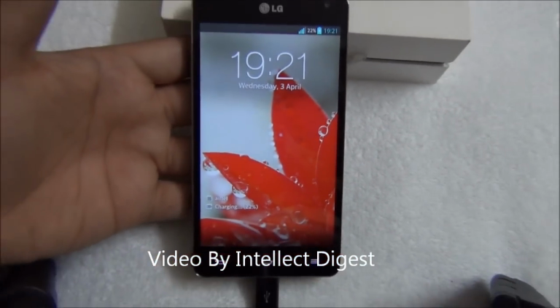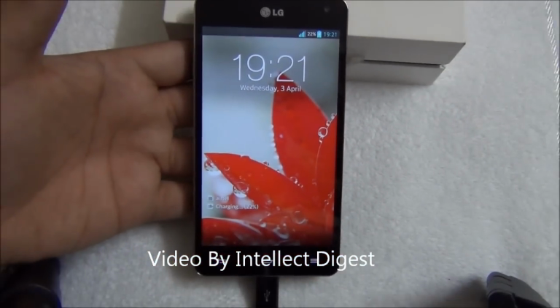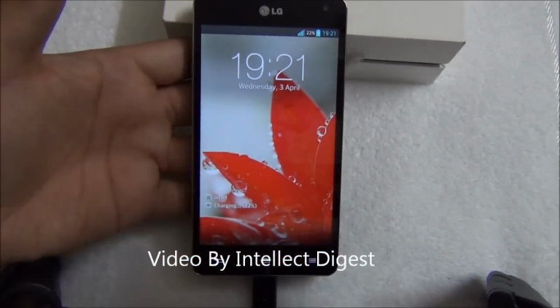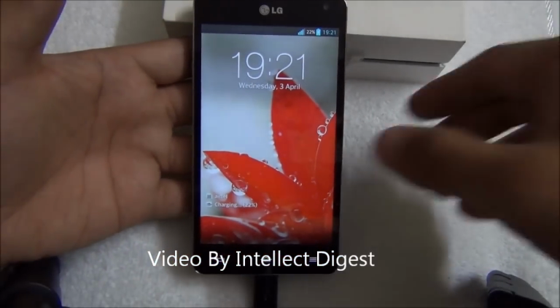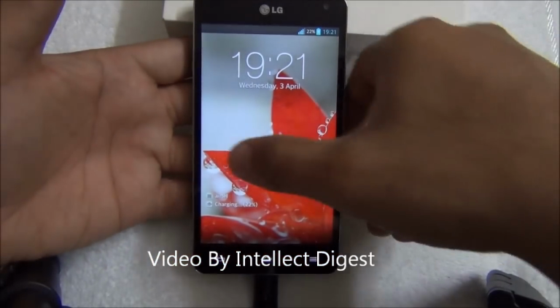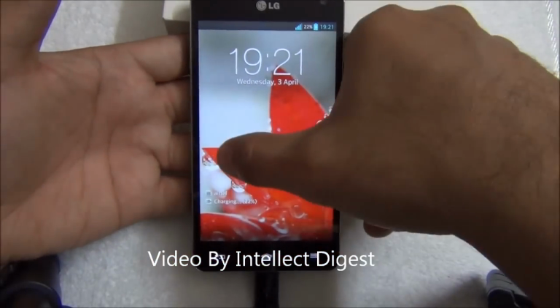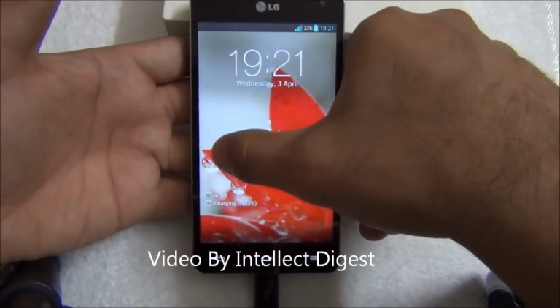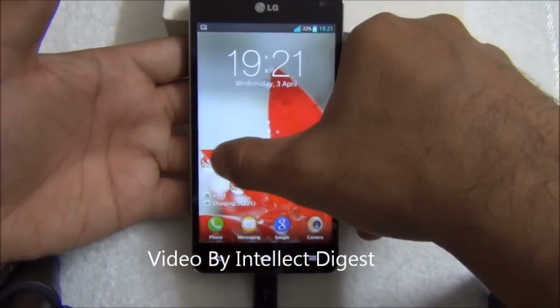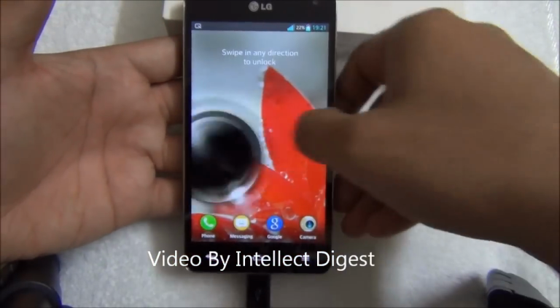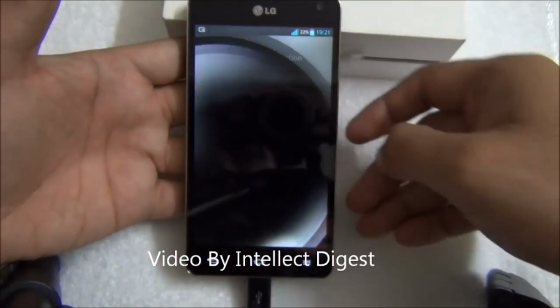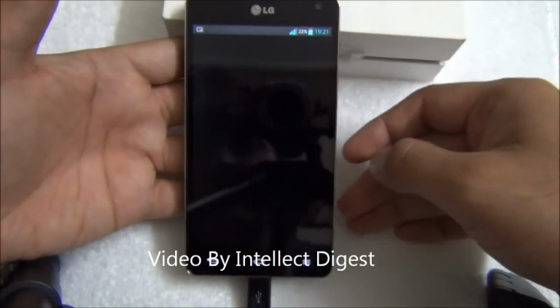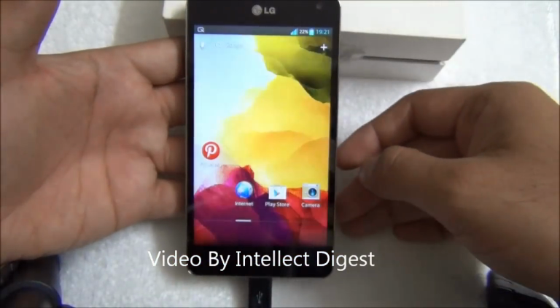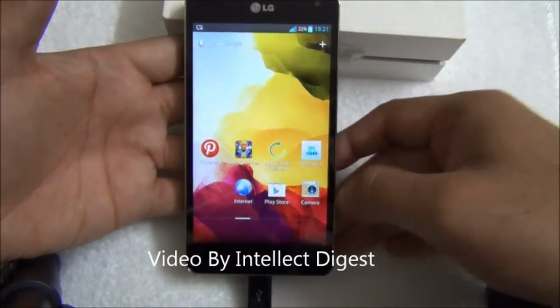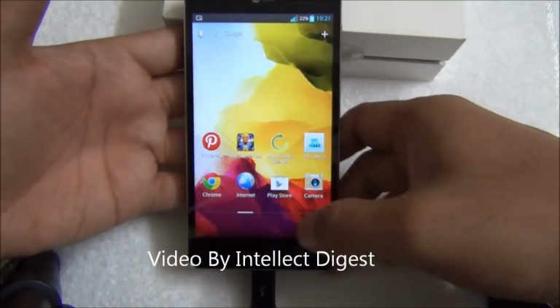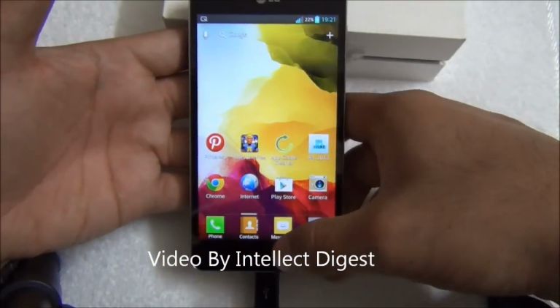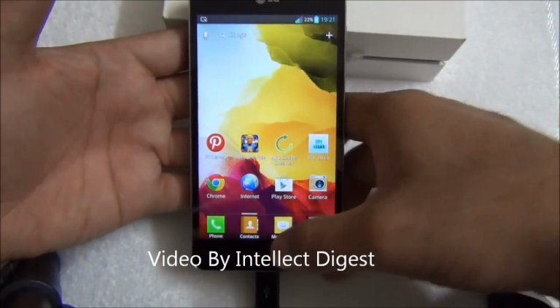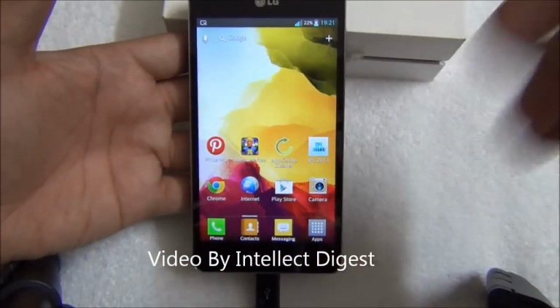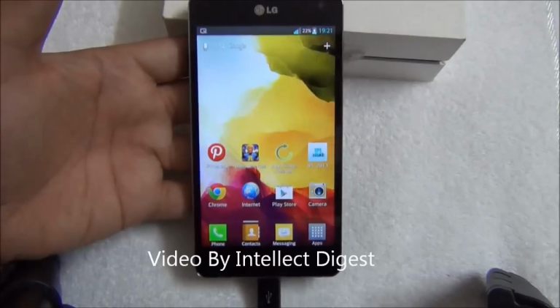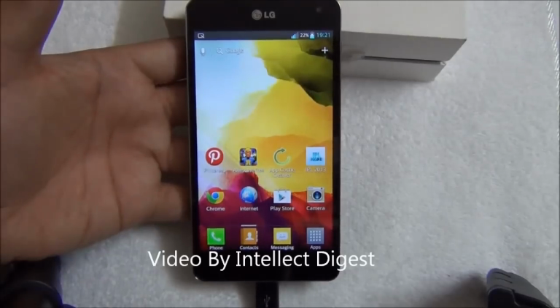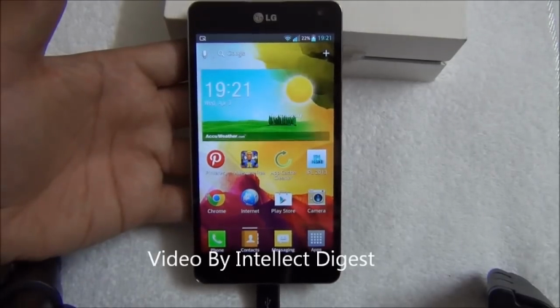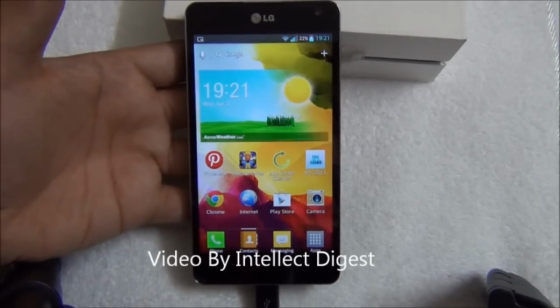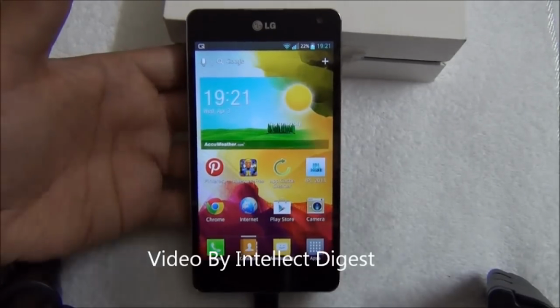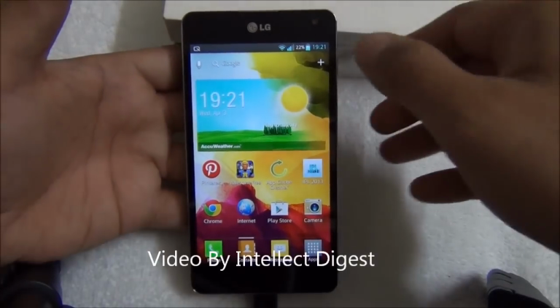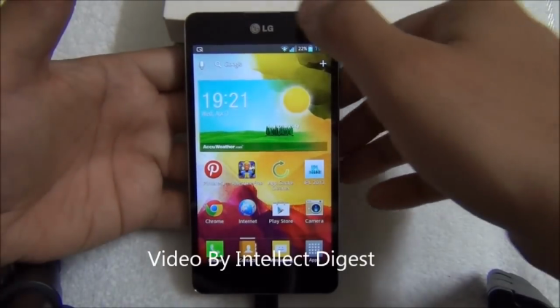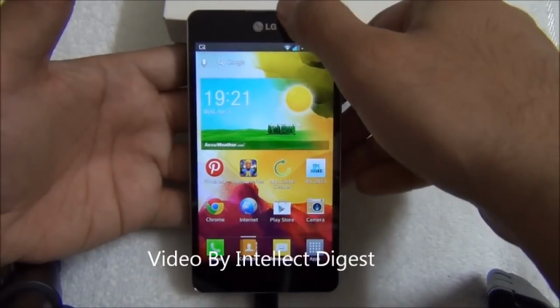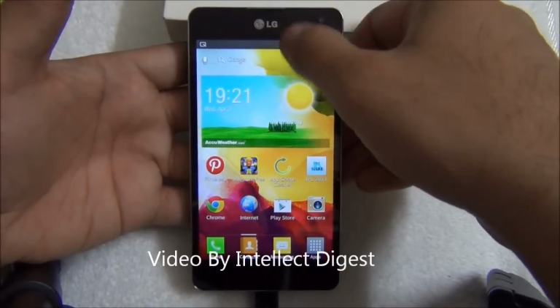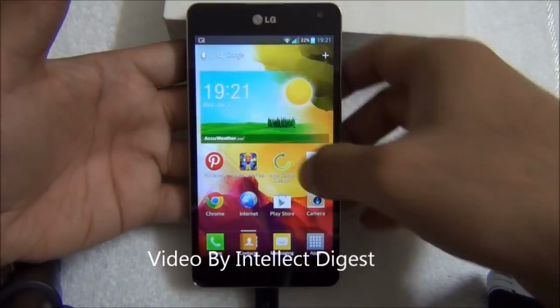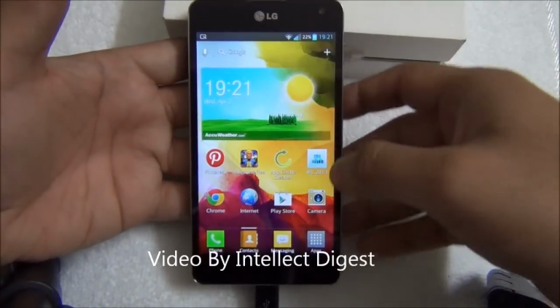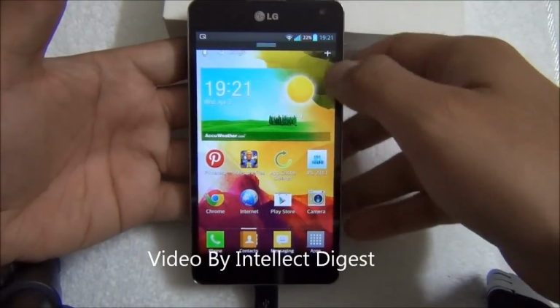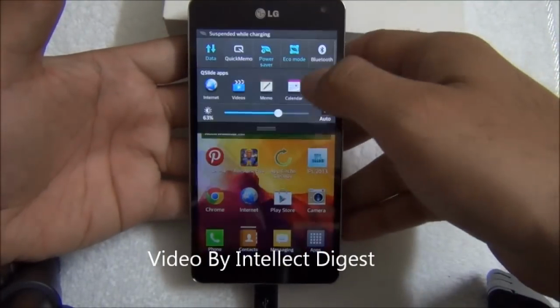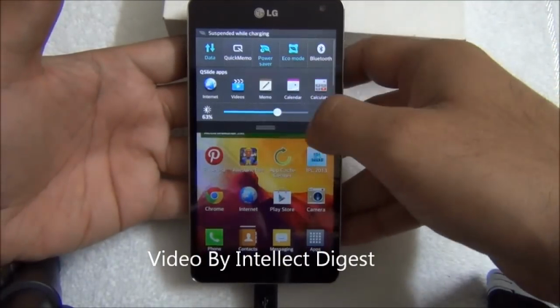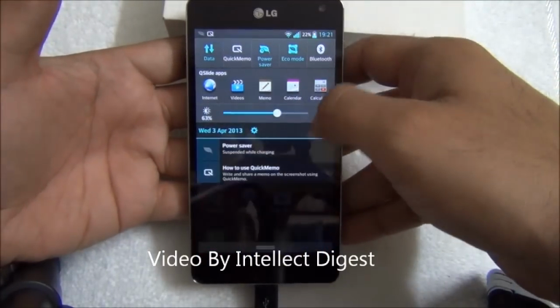As you can see, it is up and running again. Let's quickly check the software version after the software update.